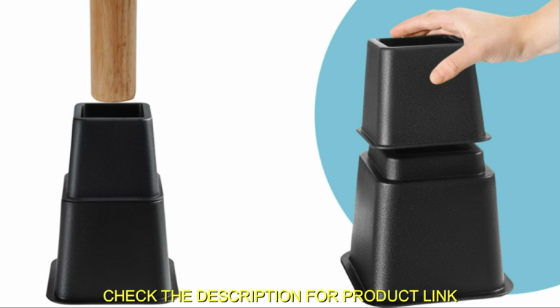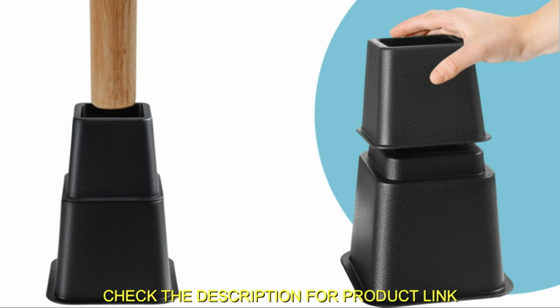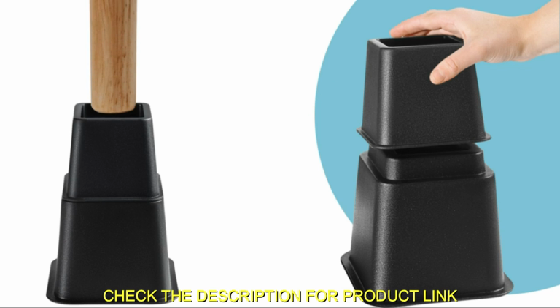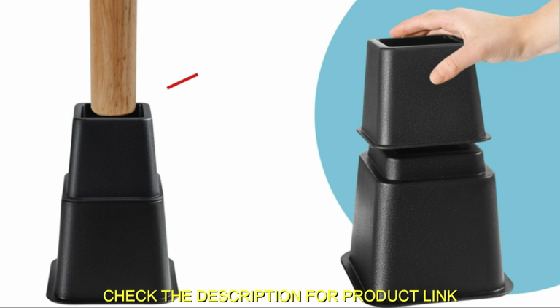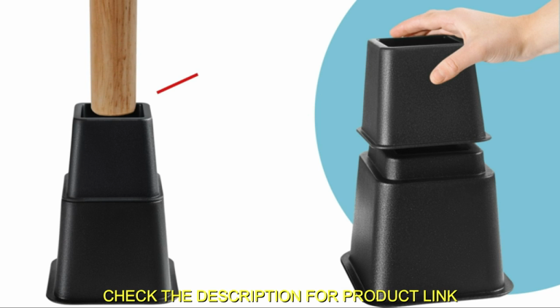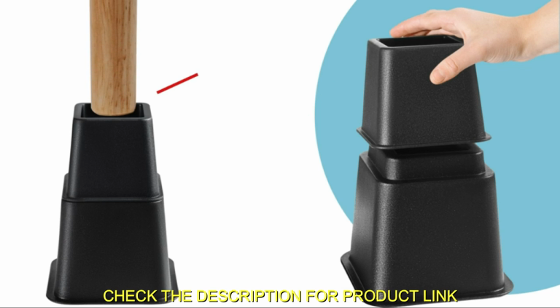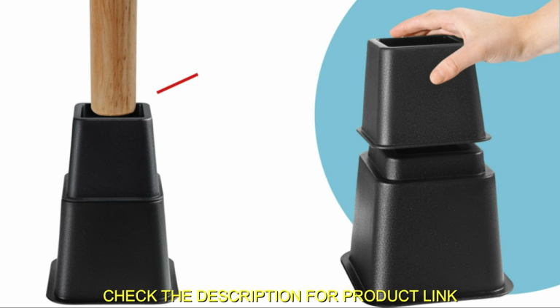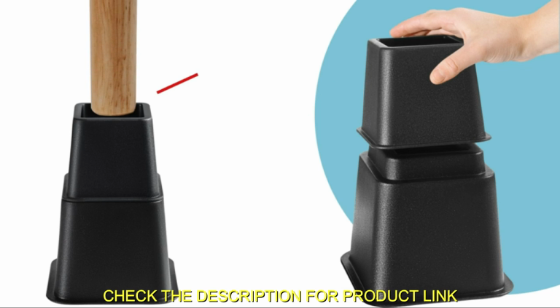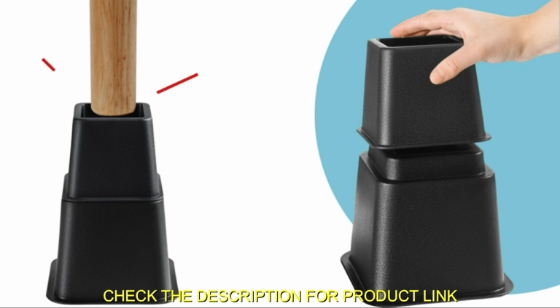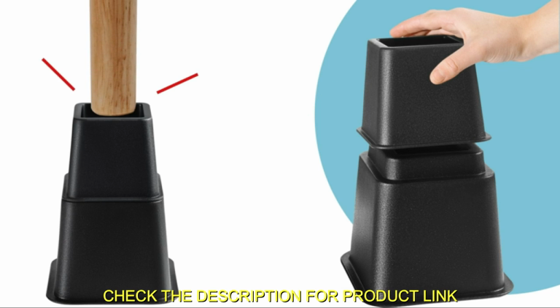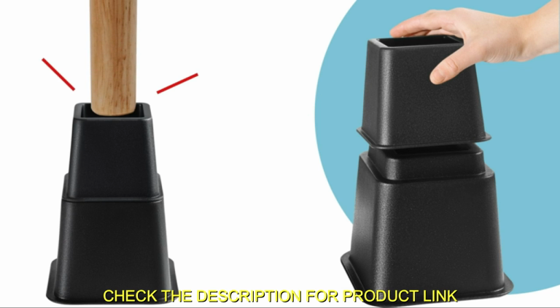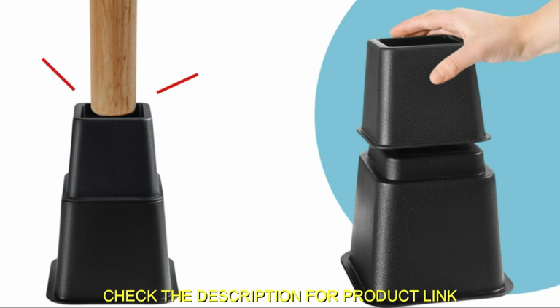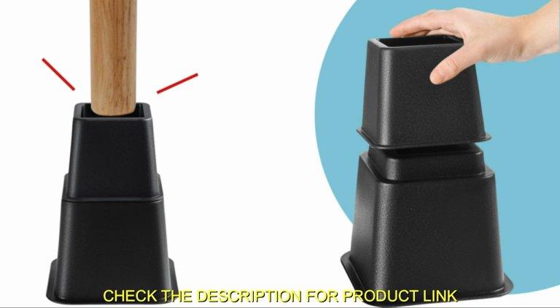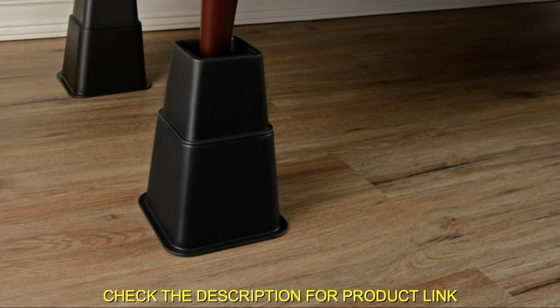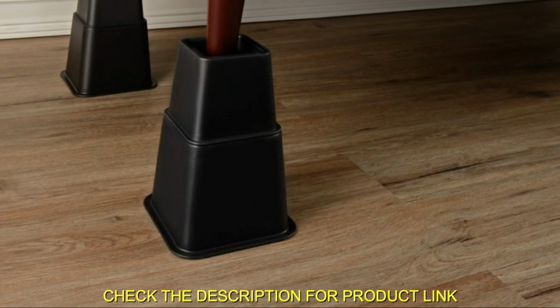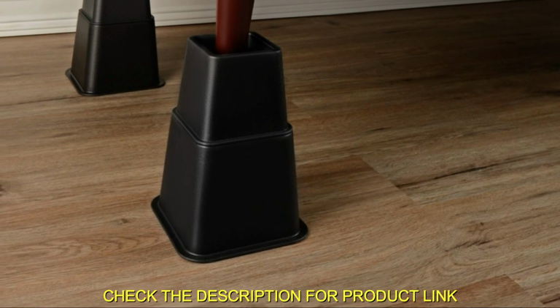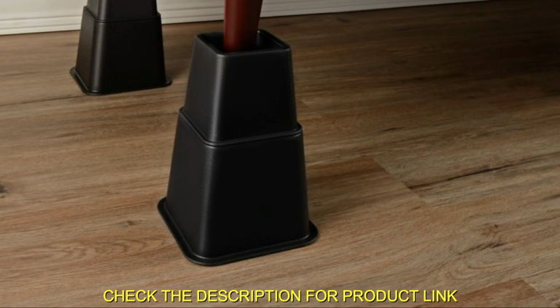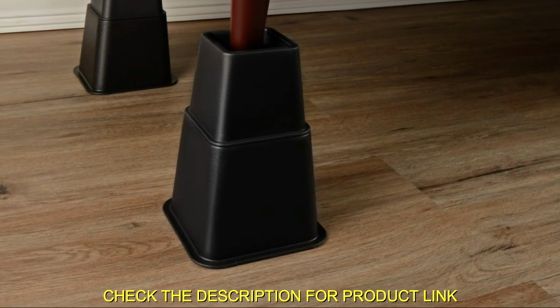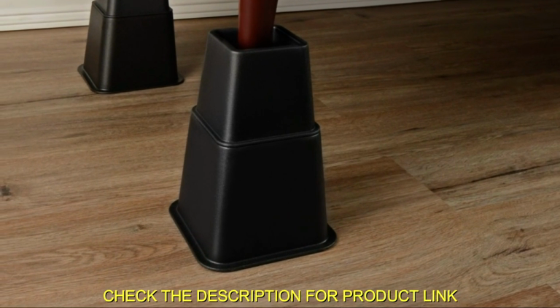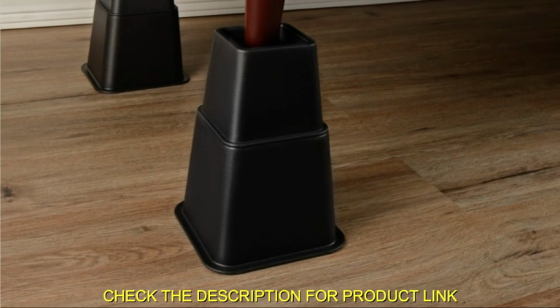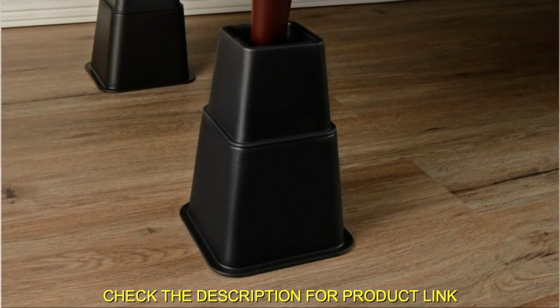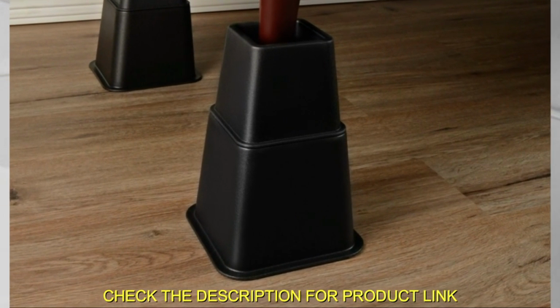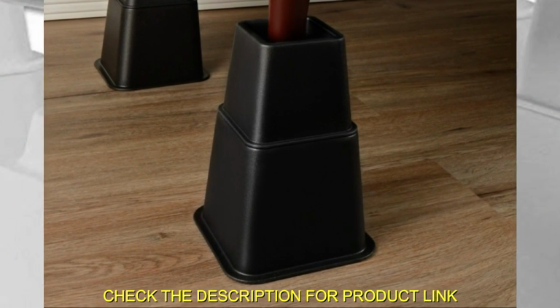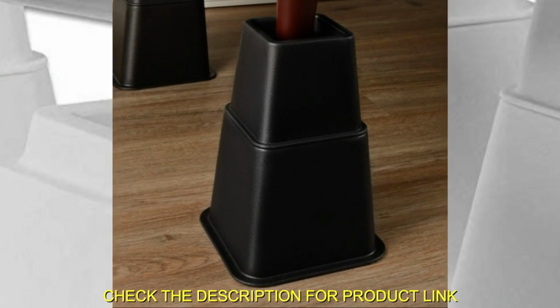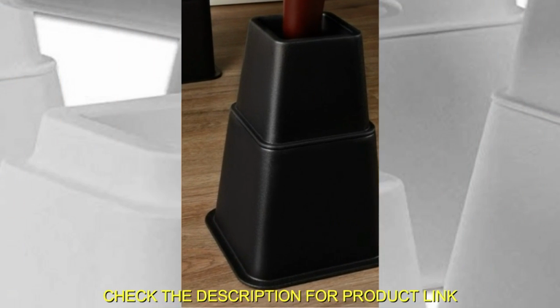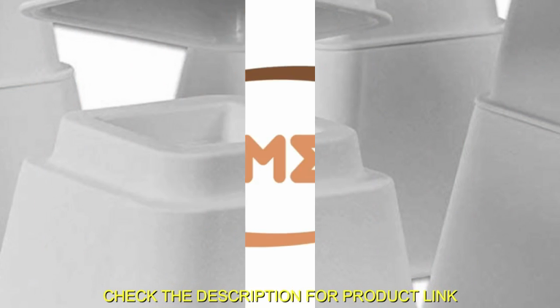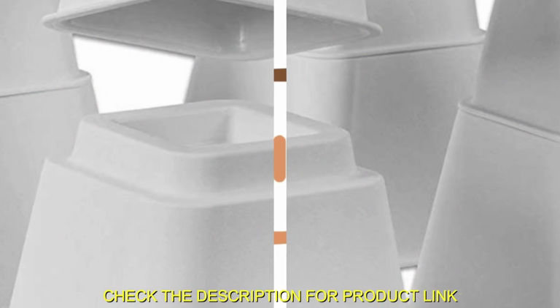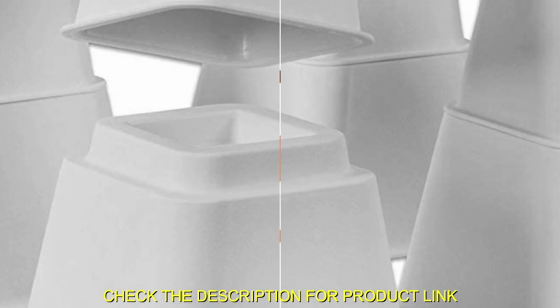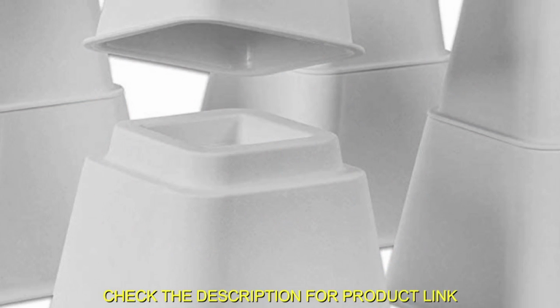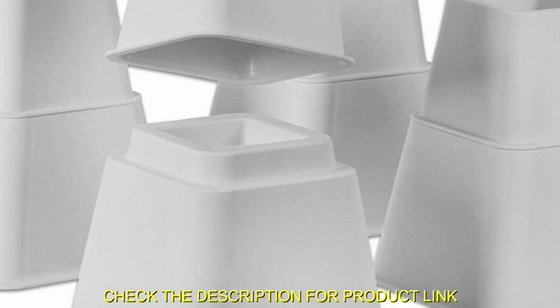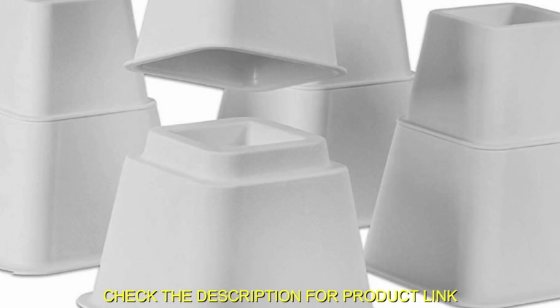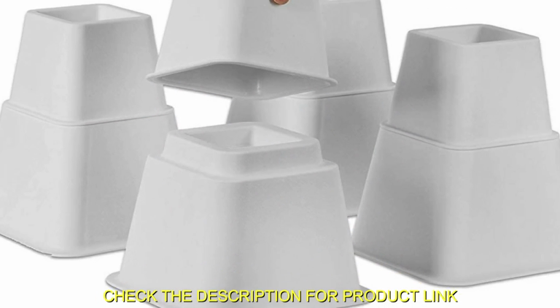Suitable for twin, twin XL, full, queen, king, and cal-king beds.